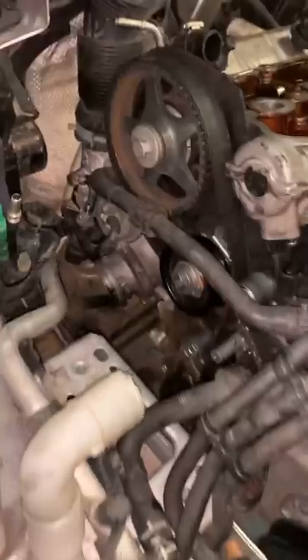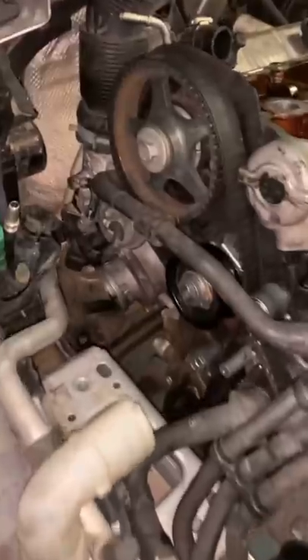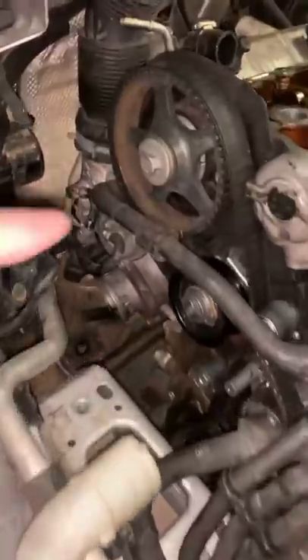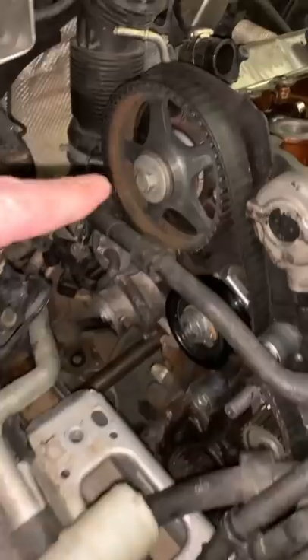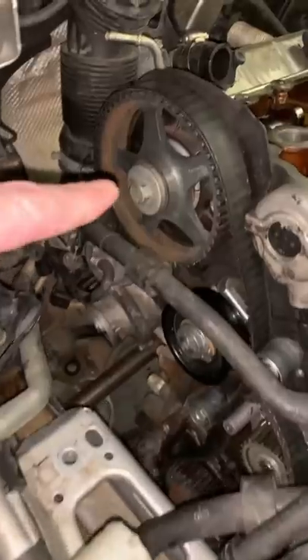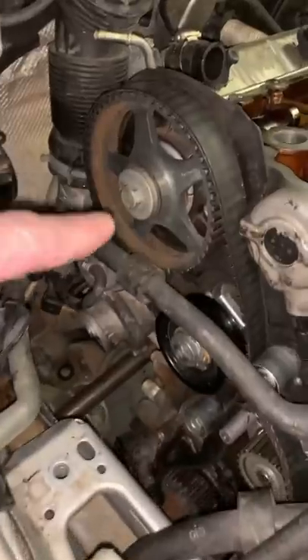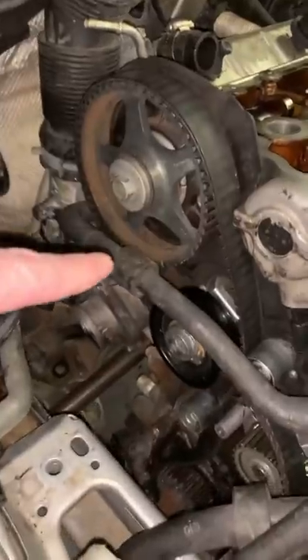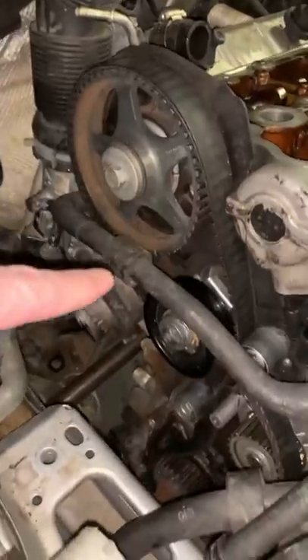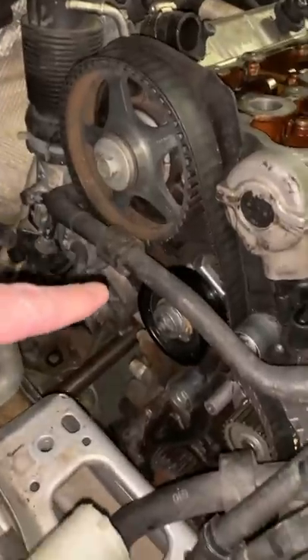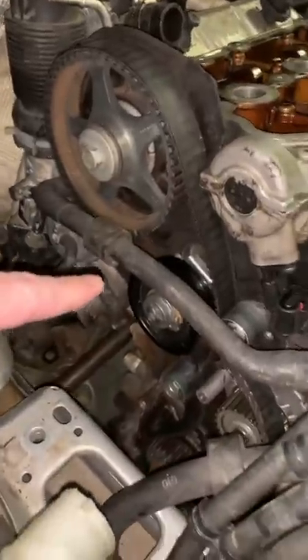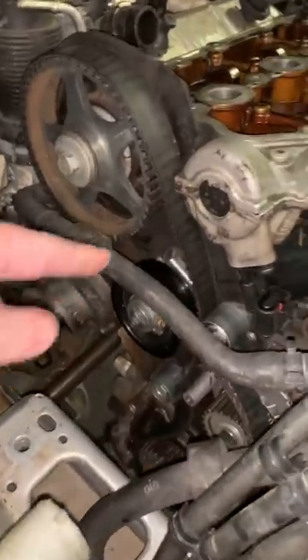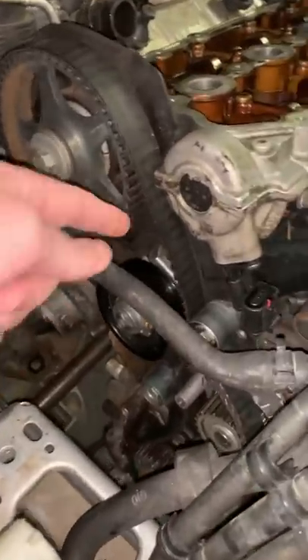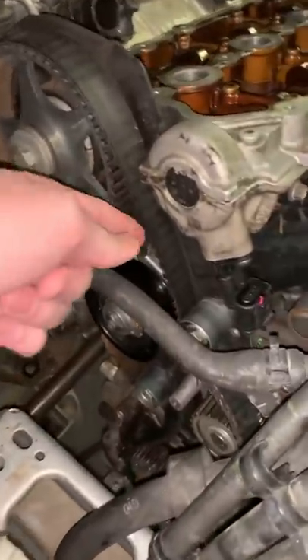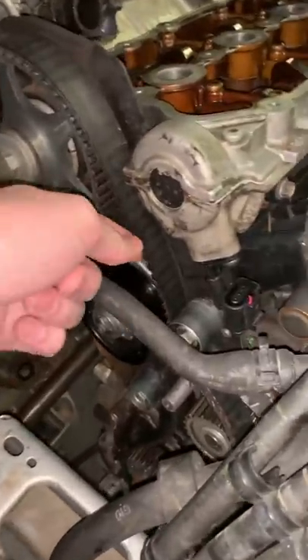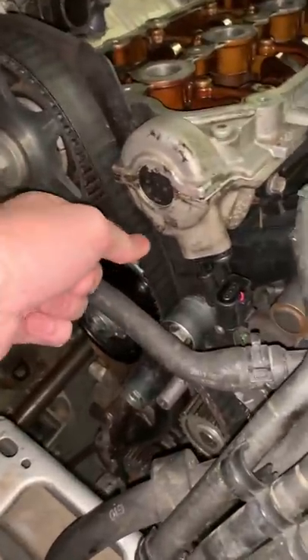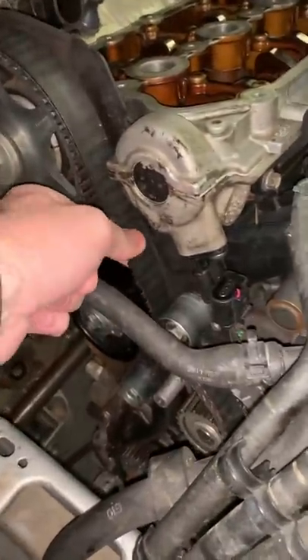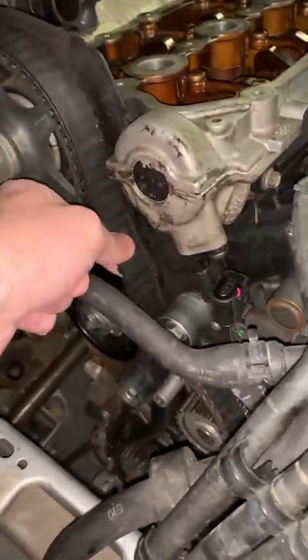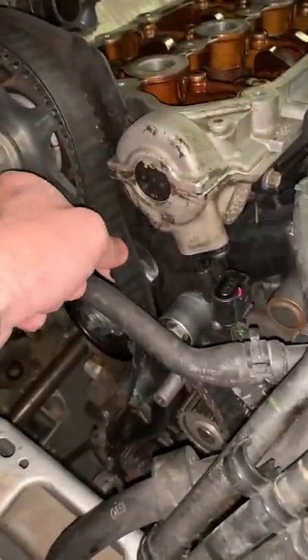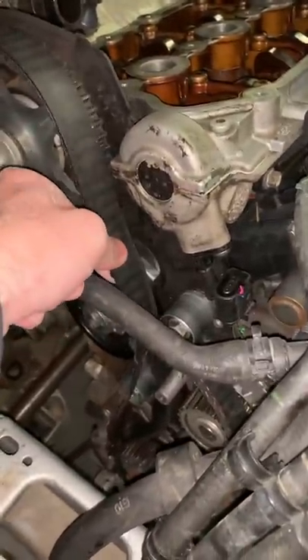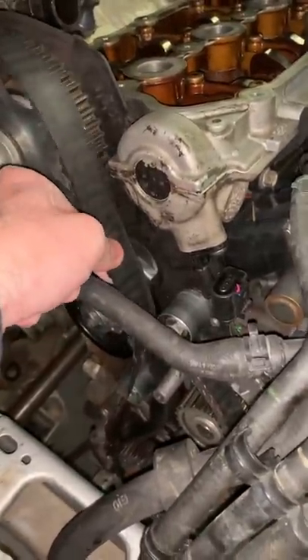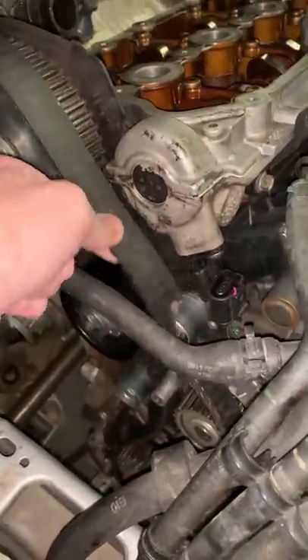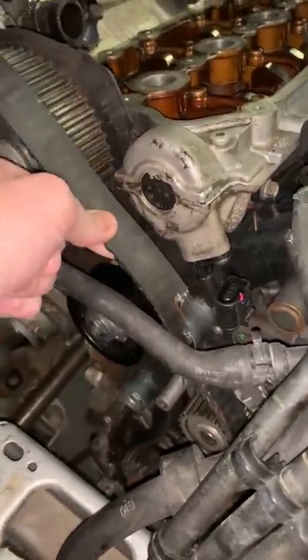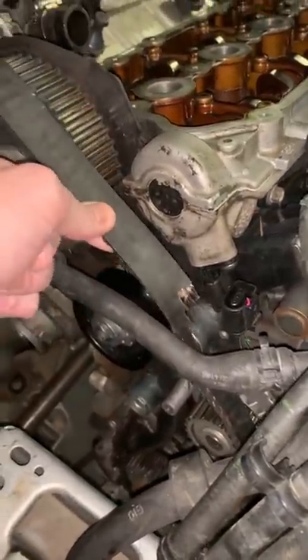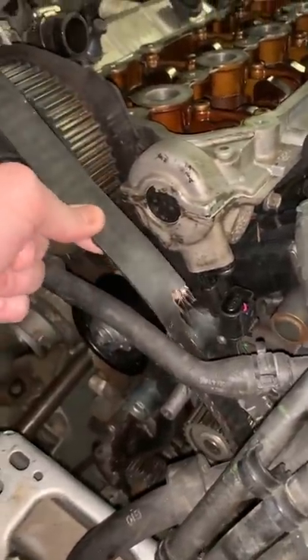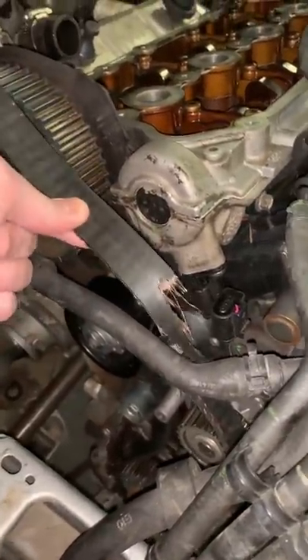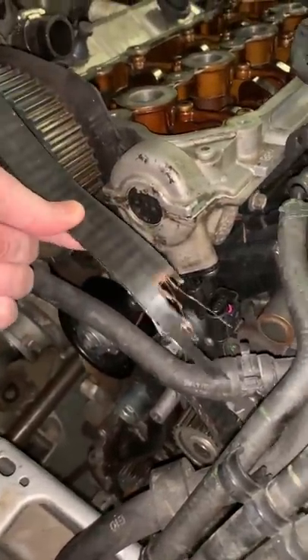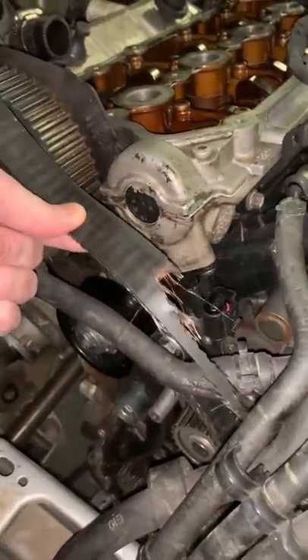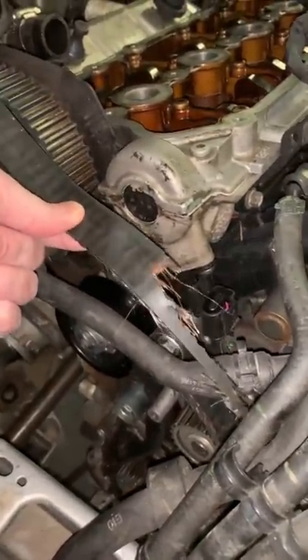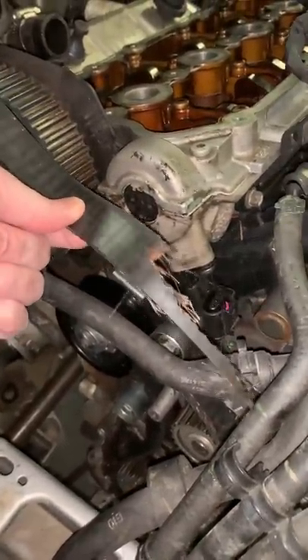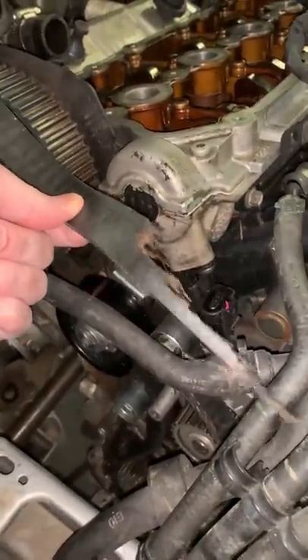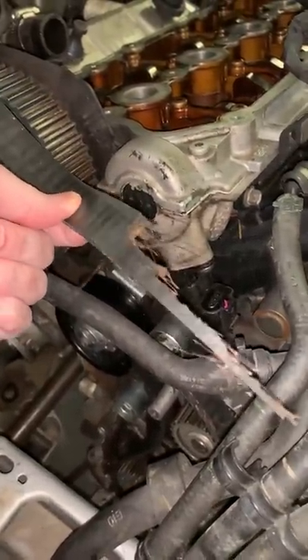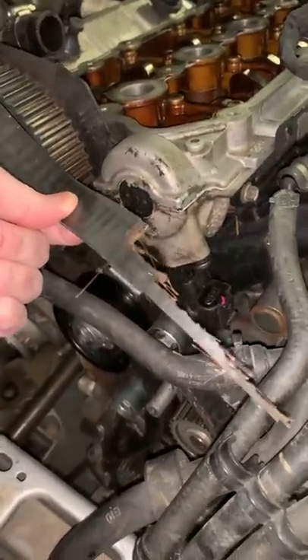Now on to the timing components. As you can see, this is a timing belt, and this is the way it looked.